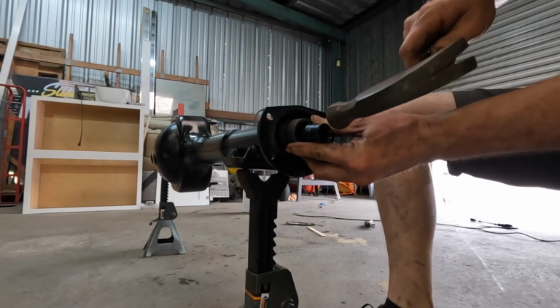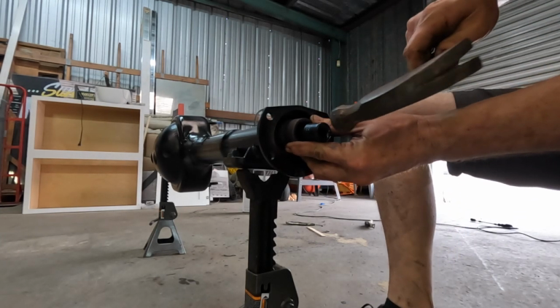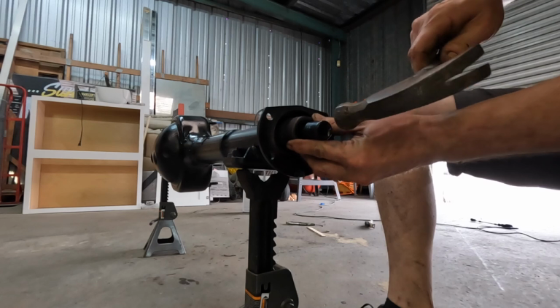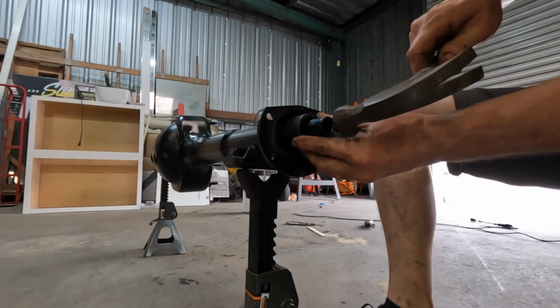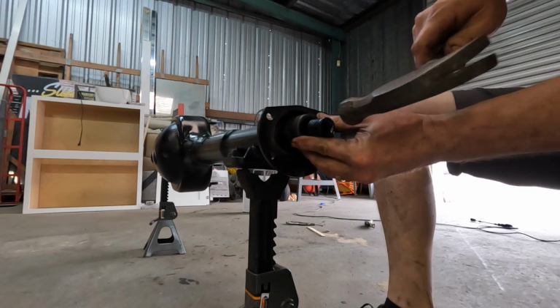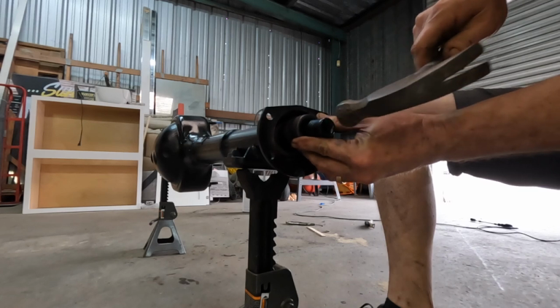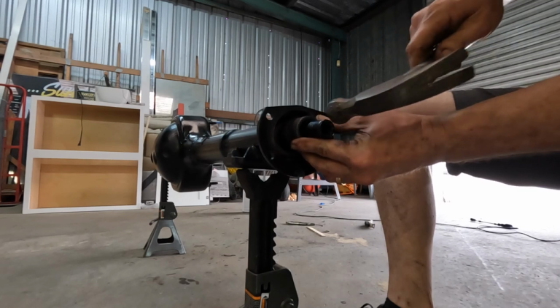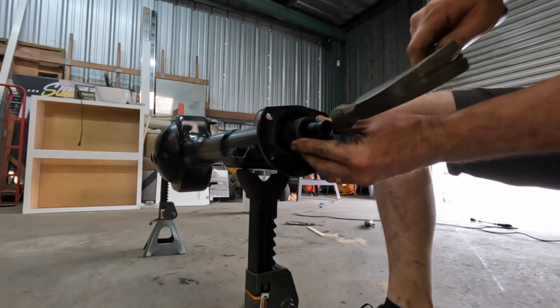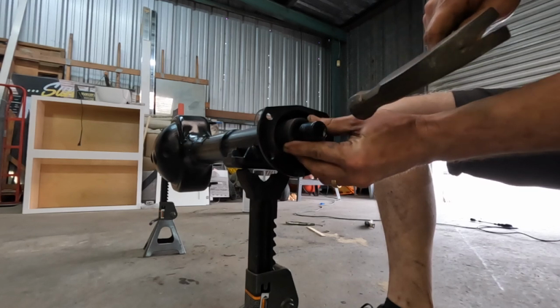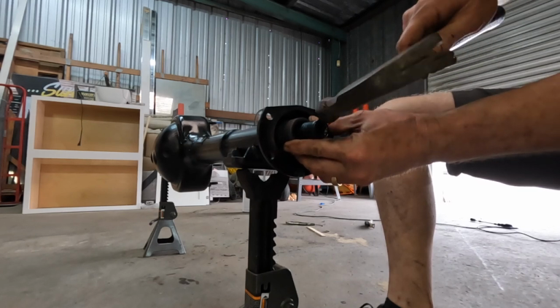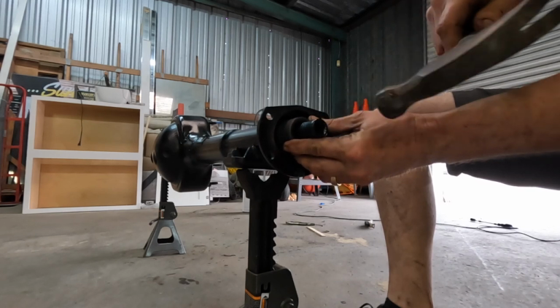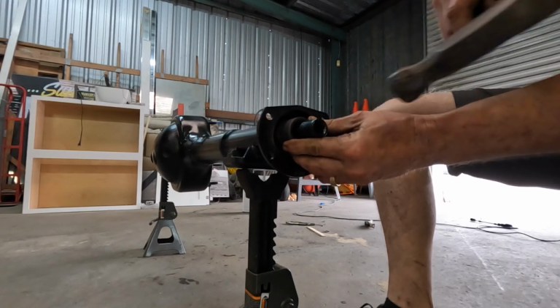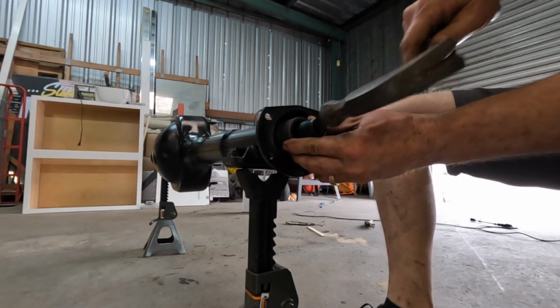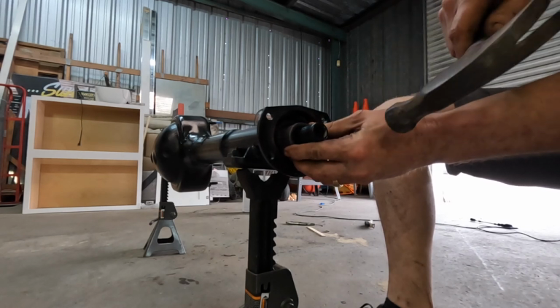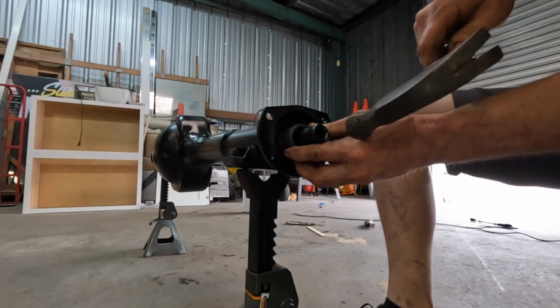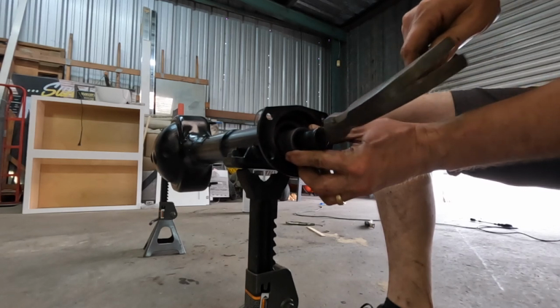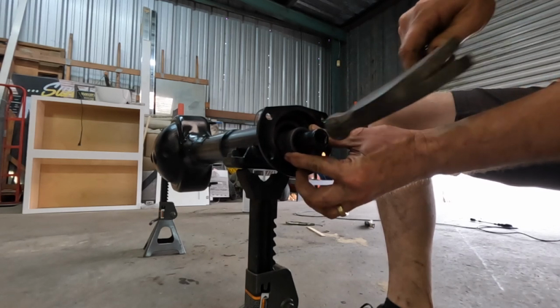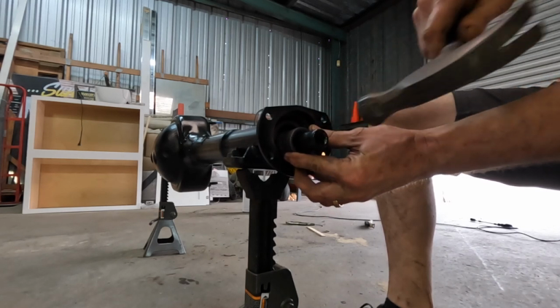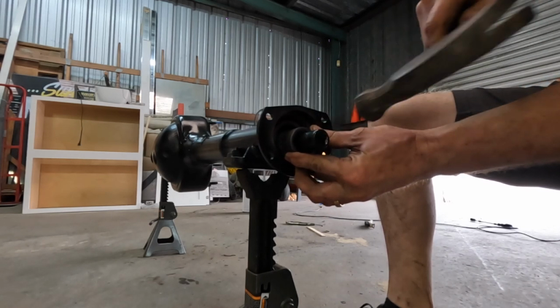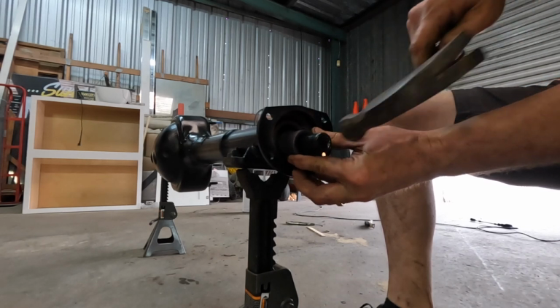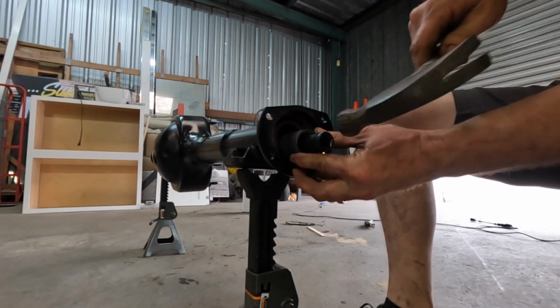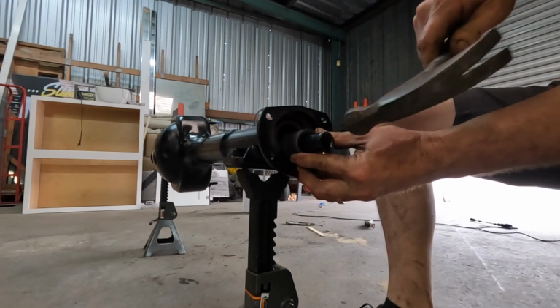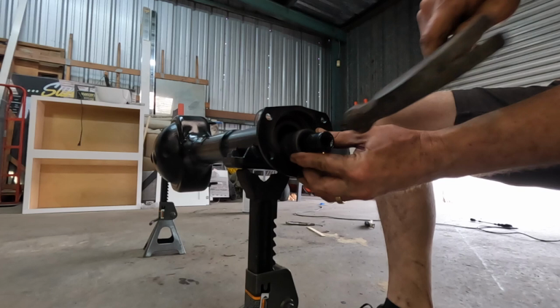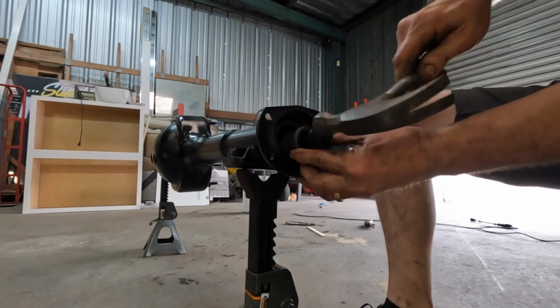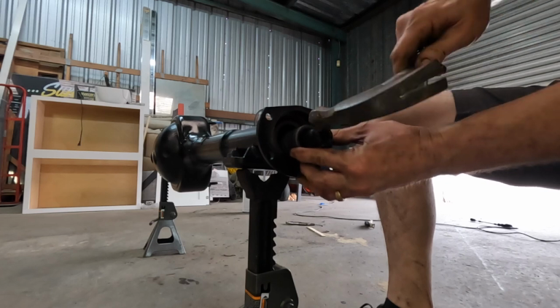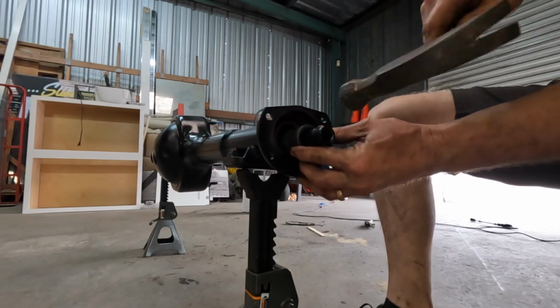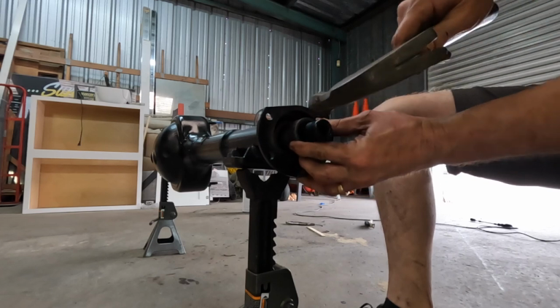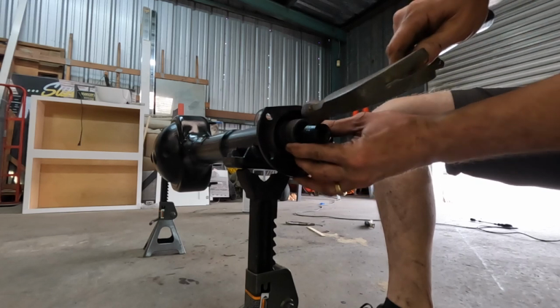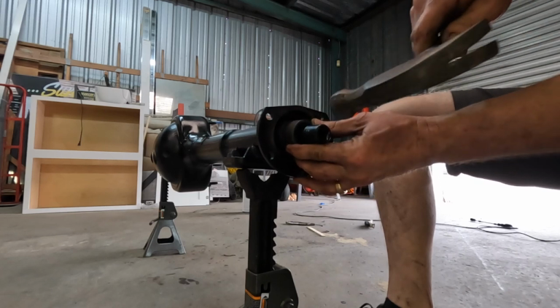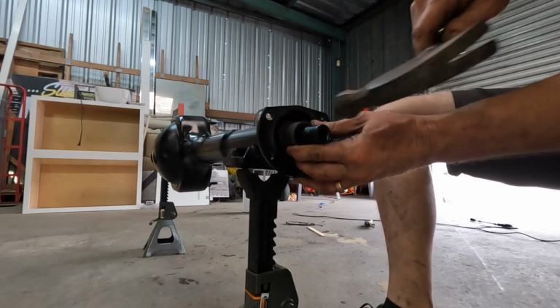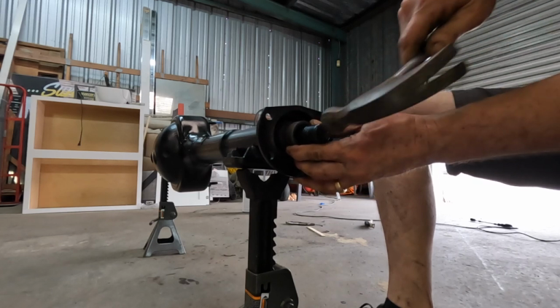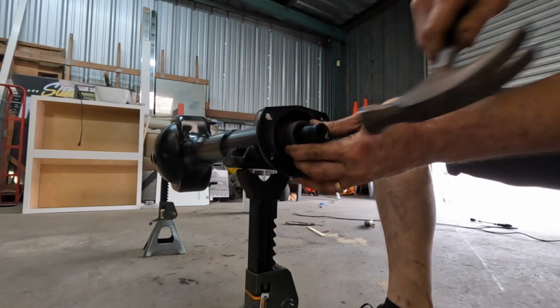Now I'm just tapping in the seal using an old socket, and I'm going around making sure that it seats evenly into the housing.